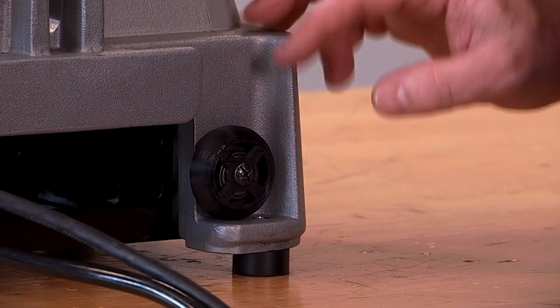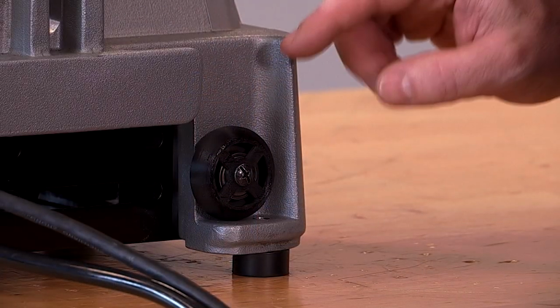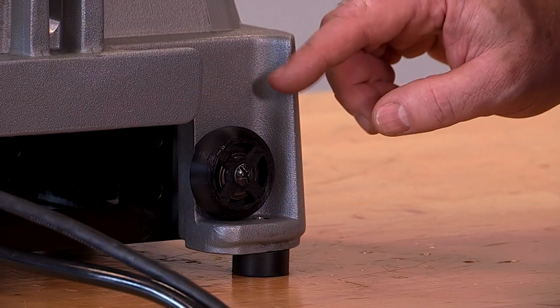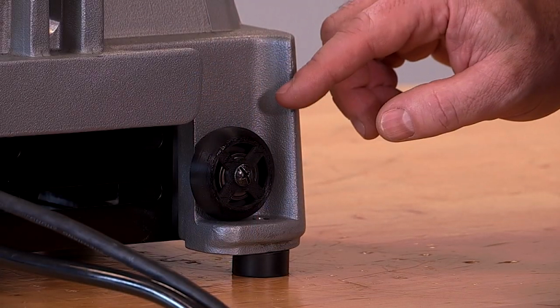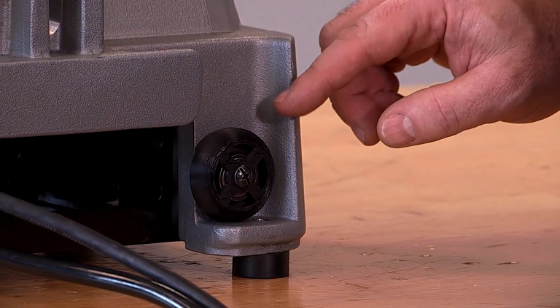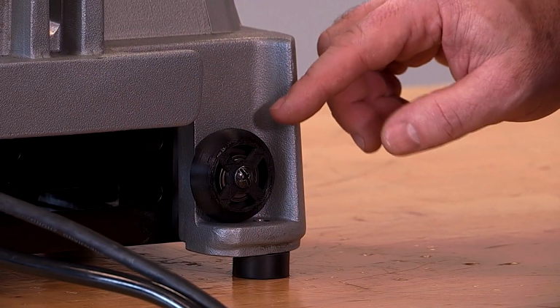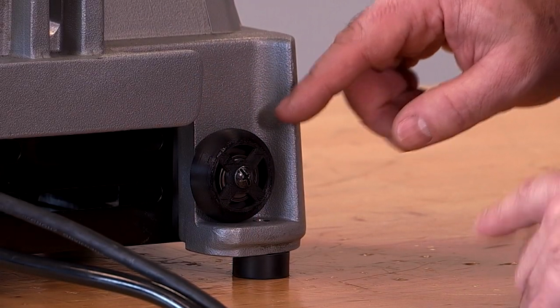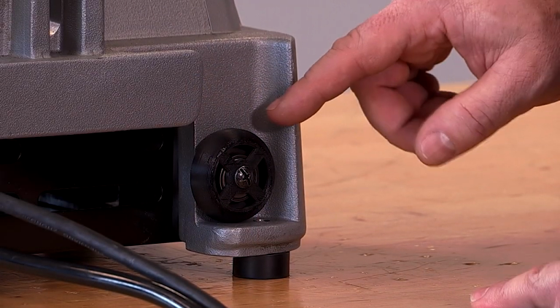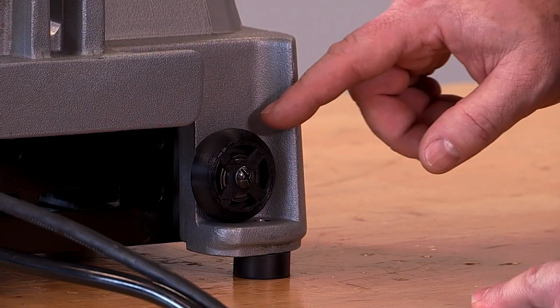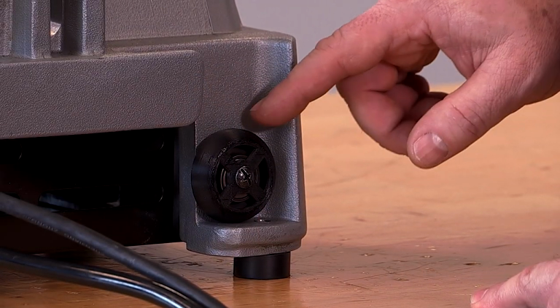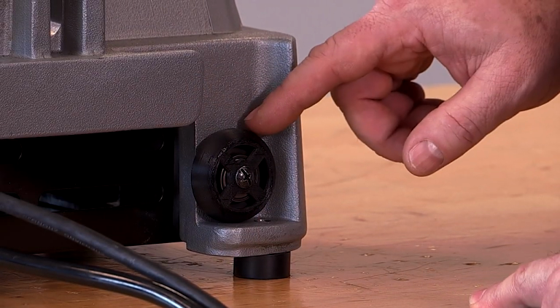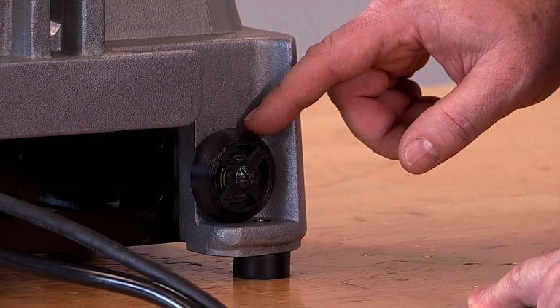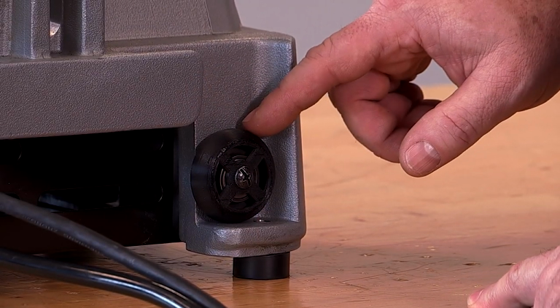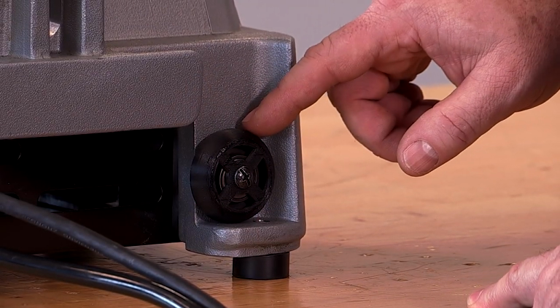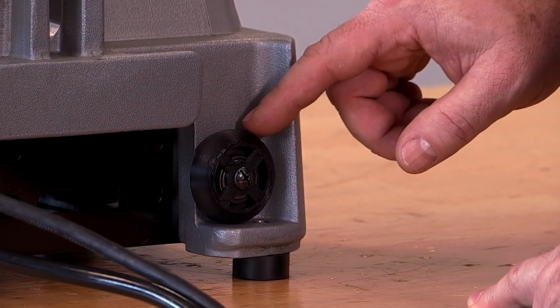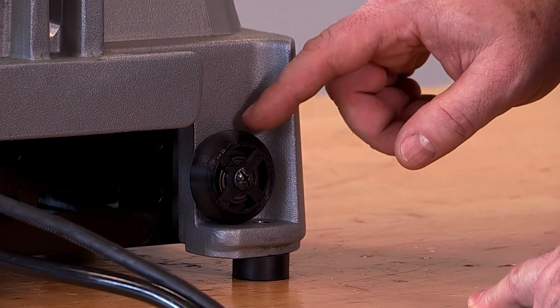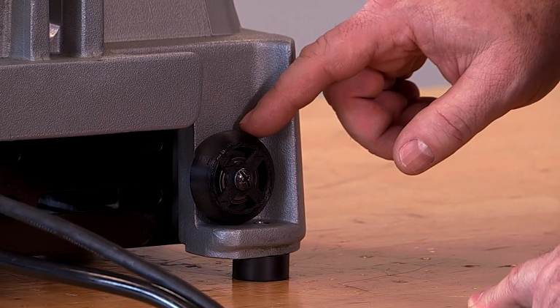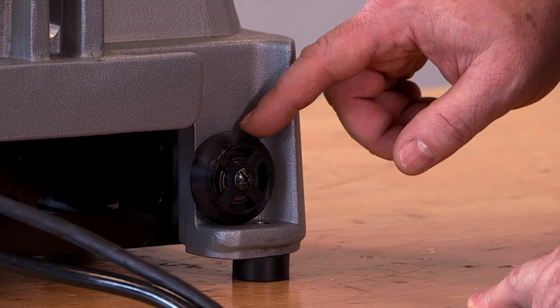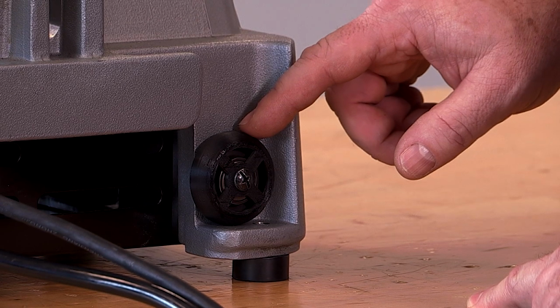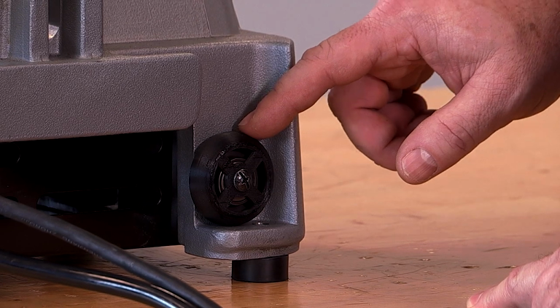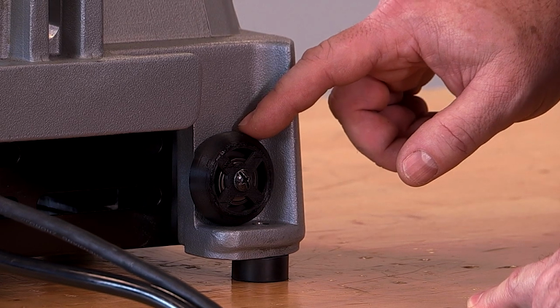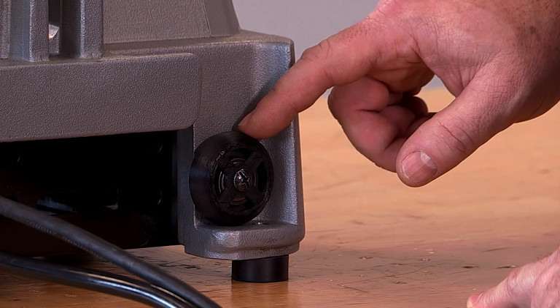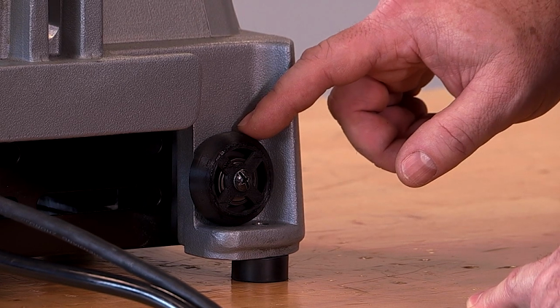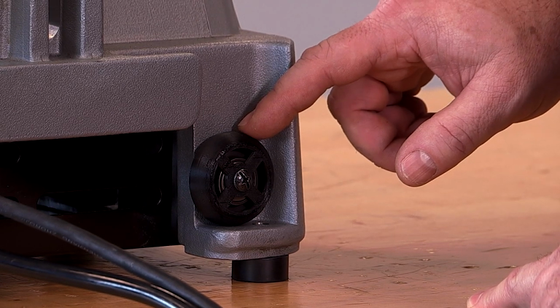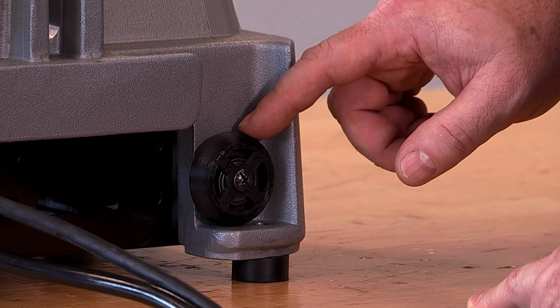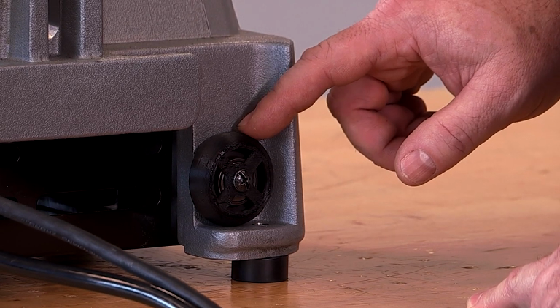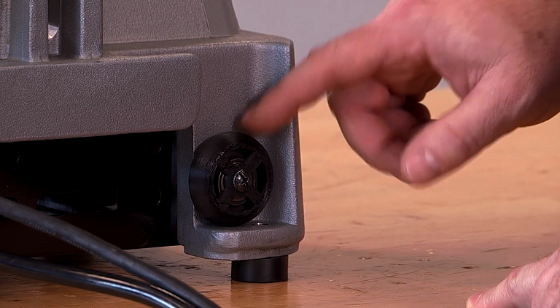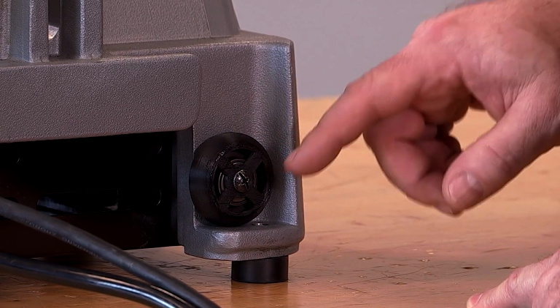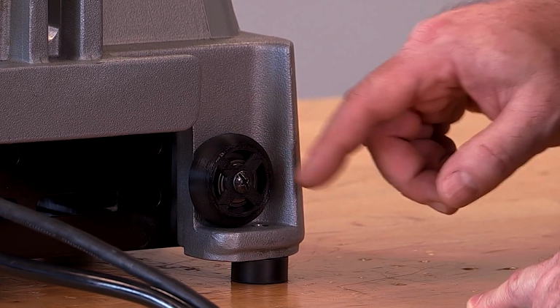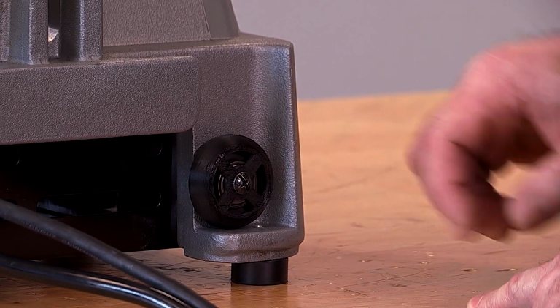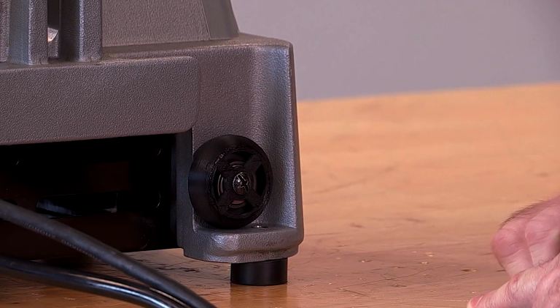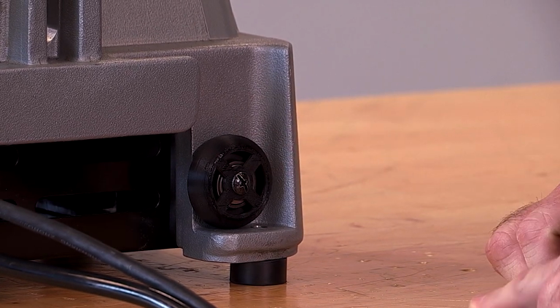On the back of the machine, we have this unique storage area for an additional wheel and bearing that comes off with the removal of the screw.